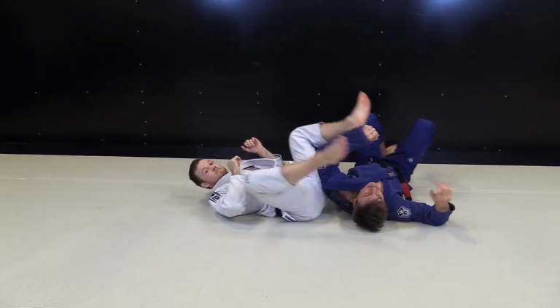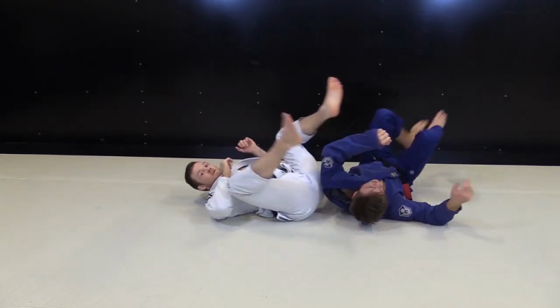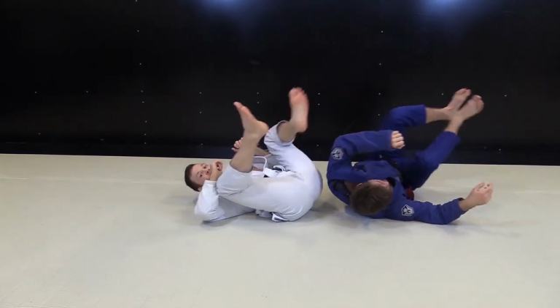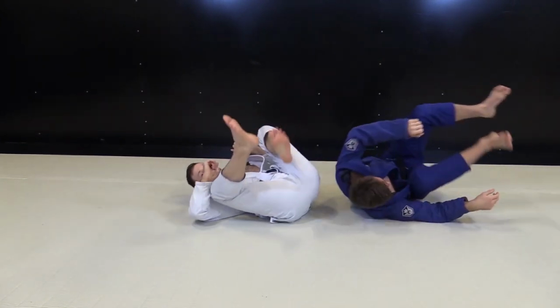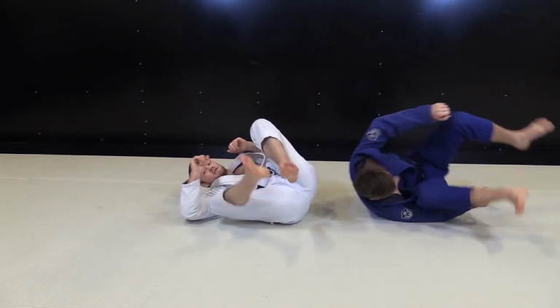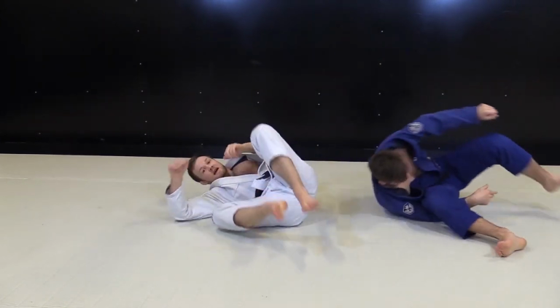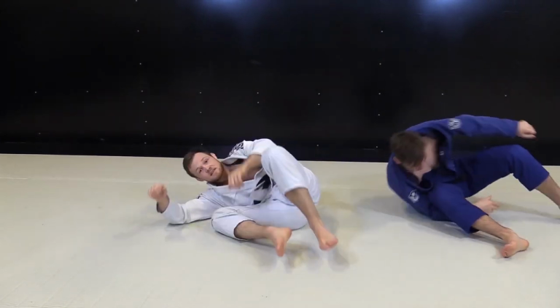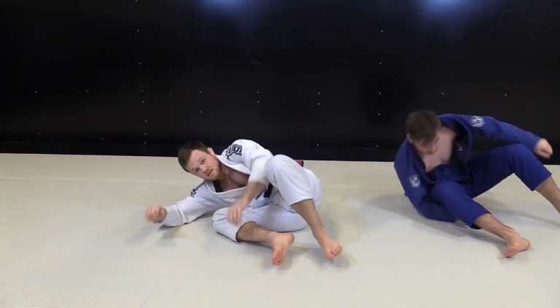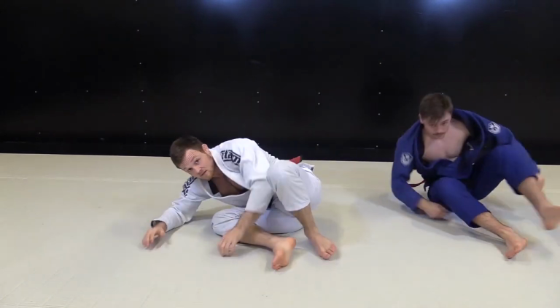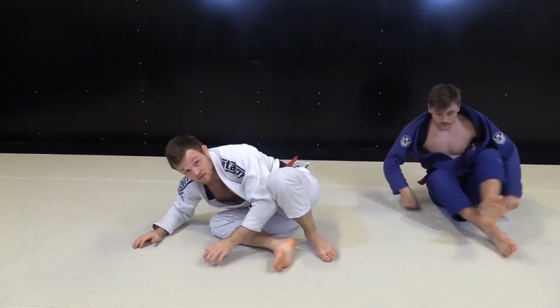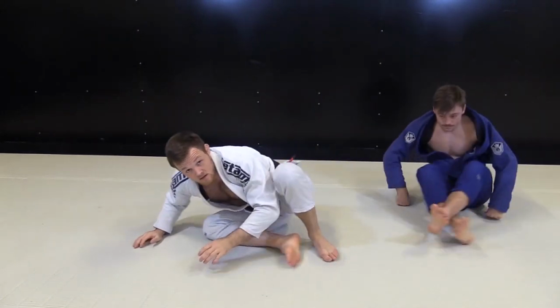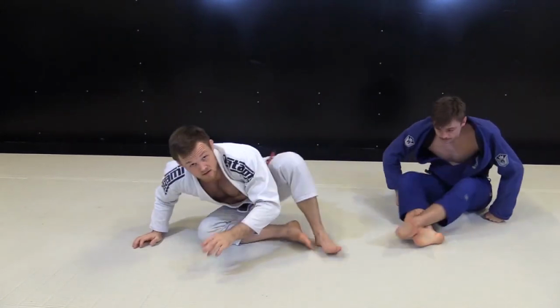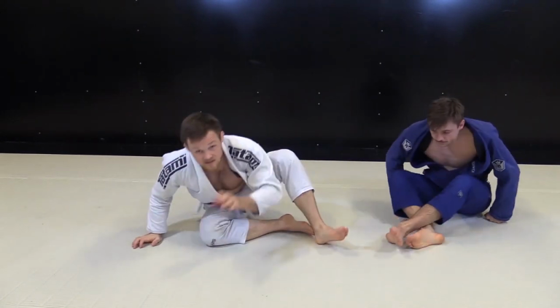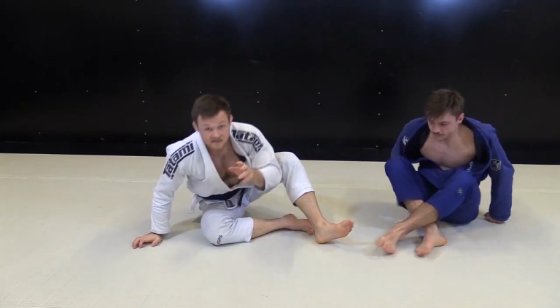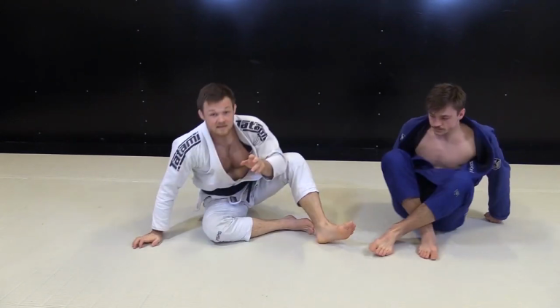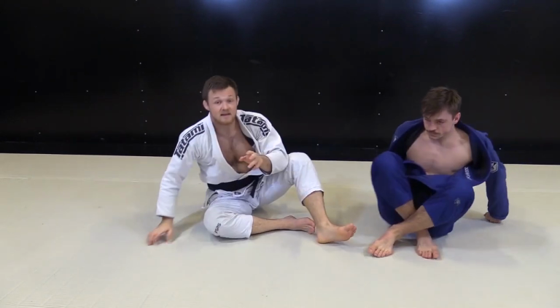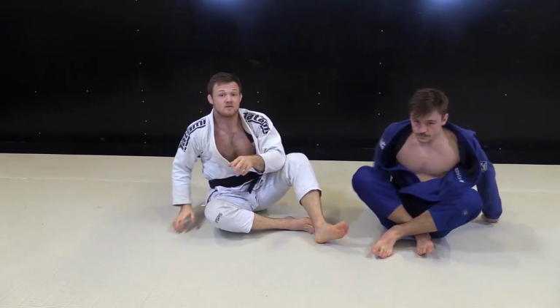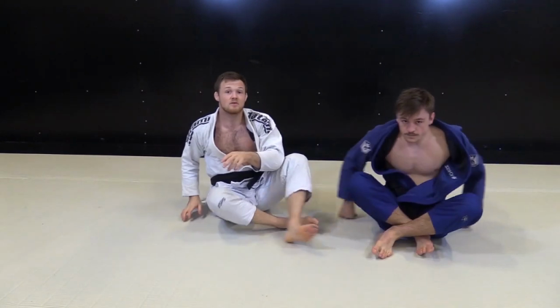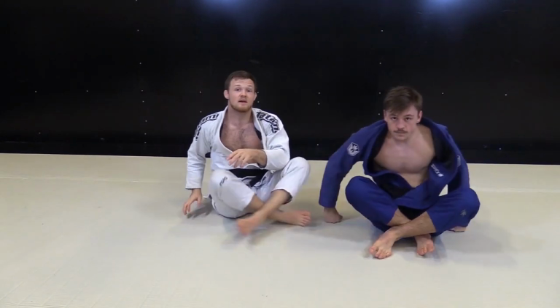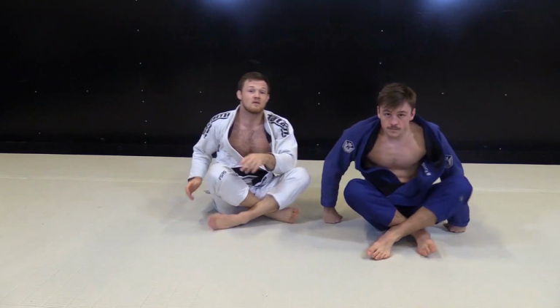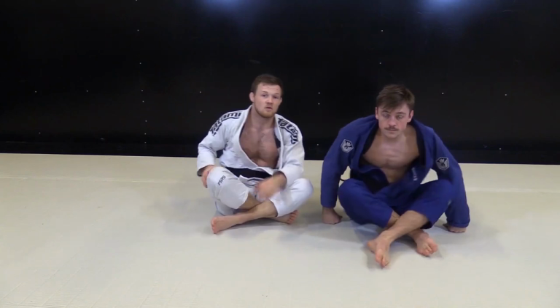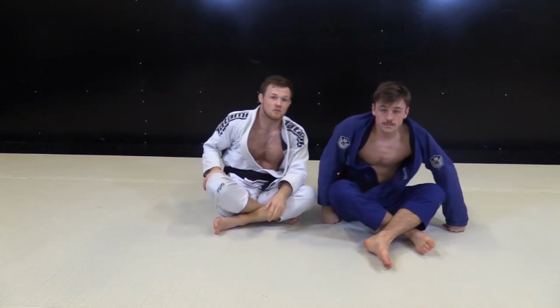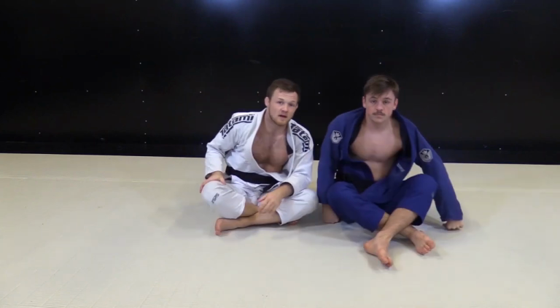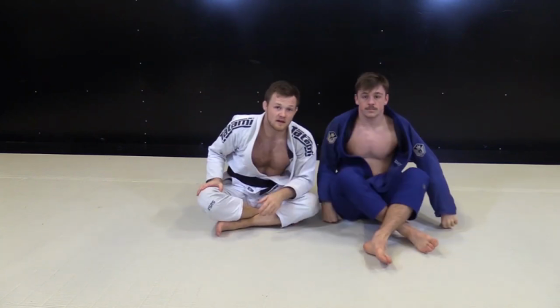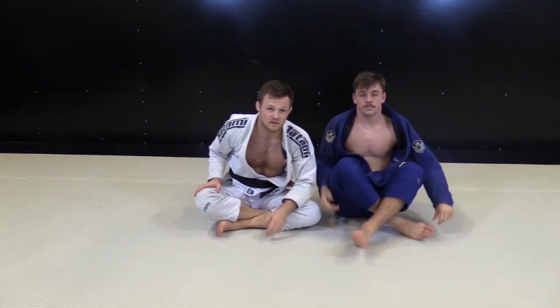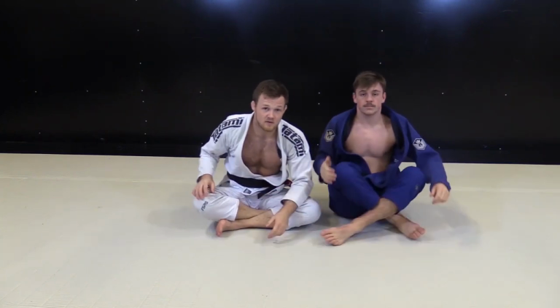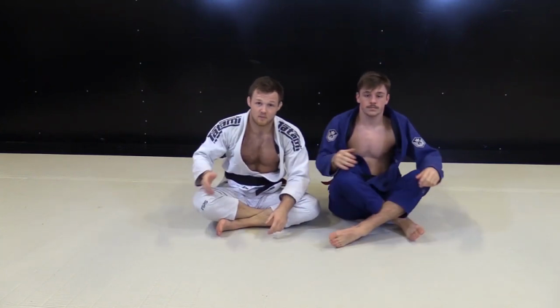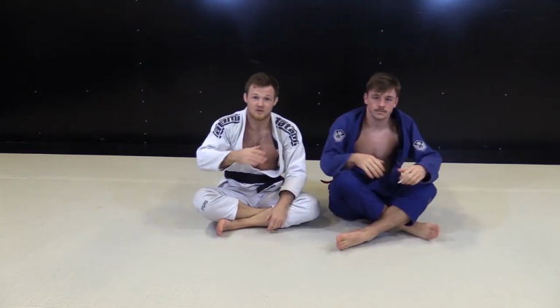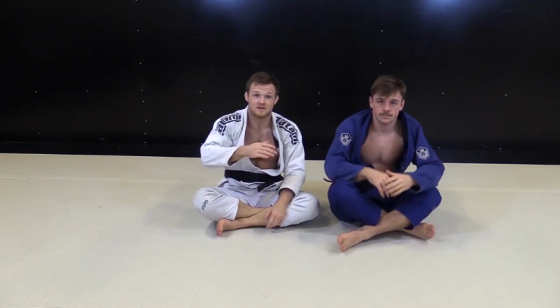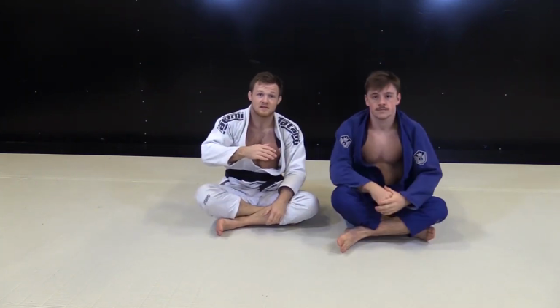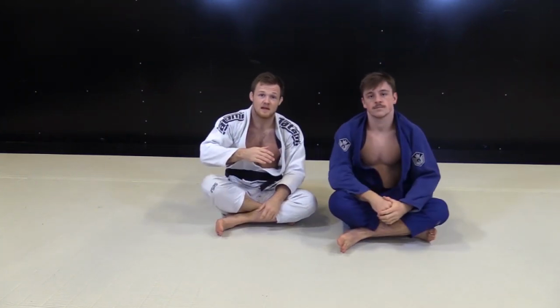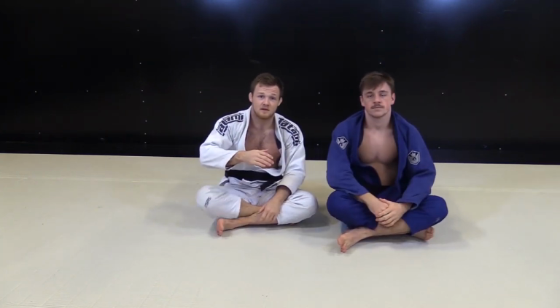So this is a nice little detail to the omoplata — when the person is escaping, this is how you transition and finish.